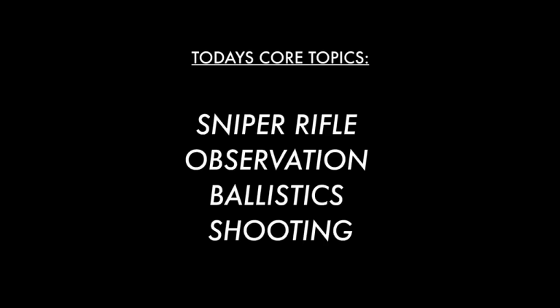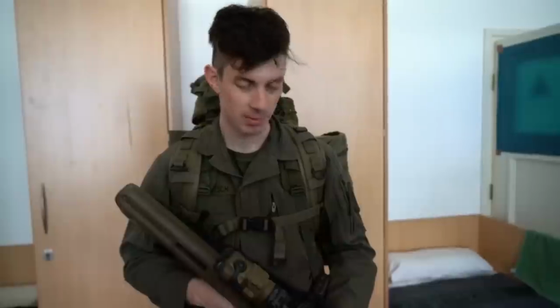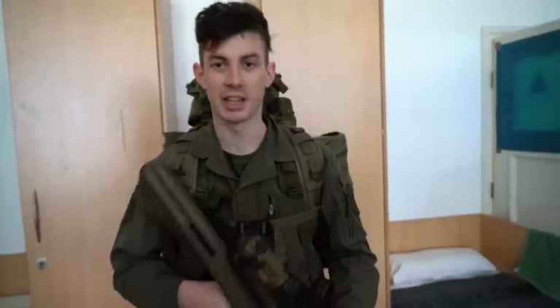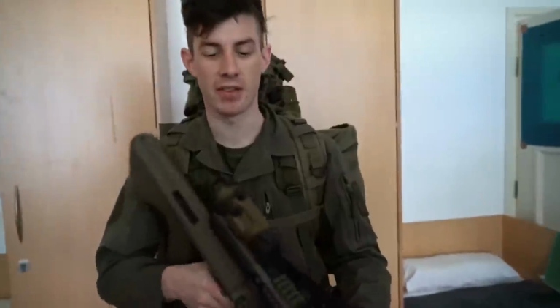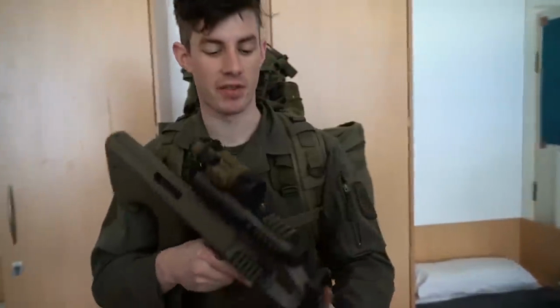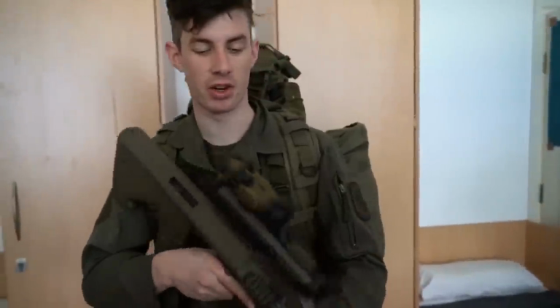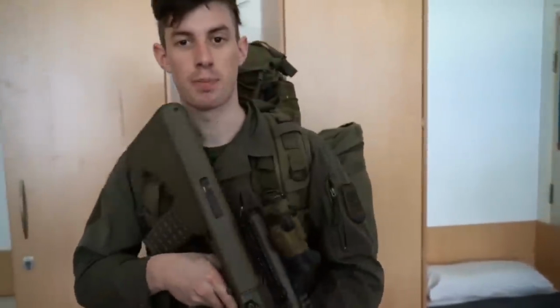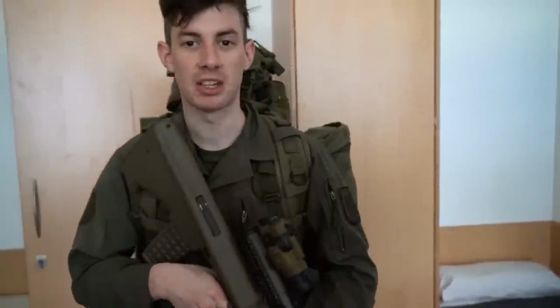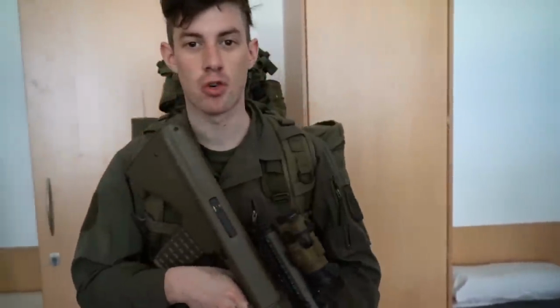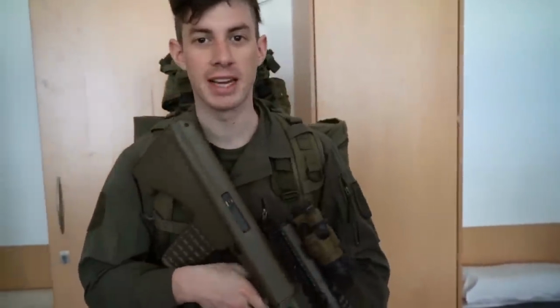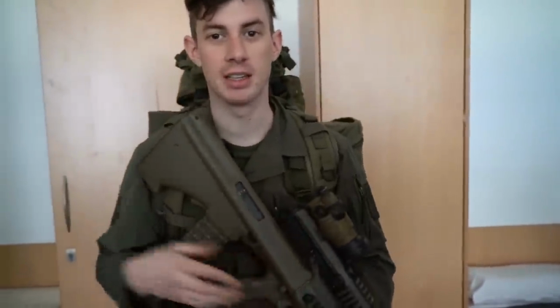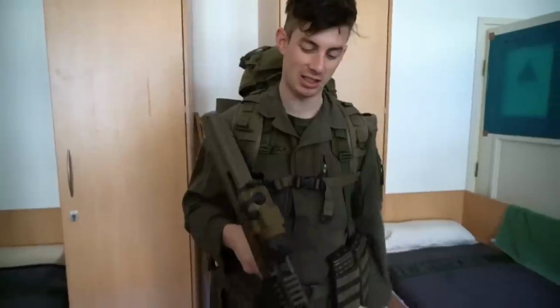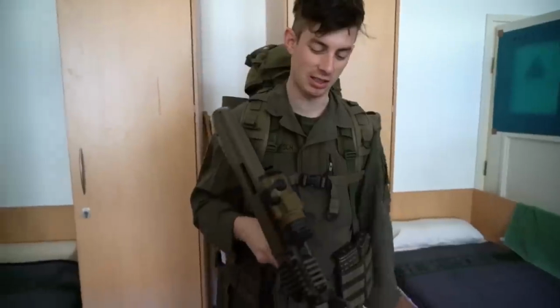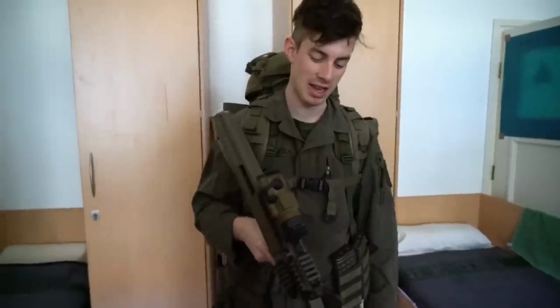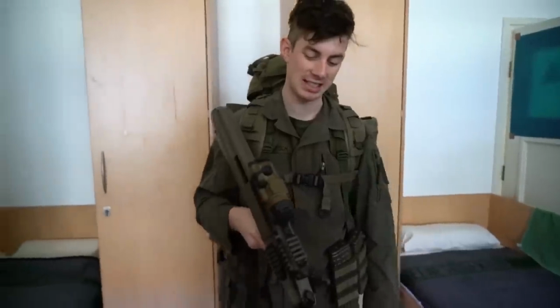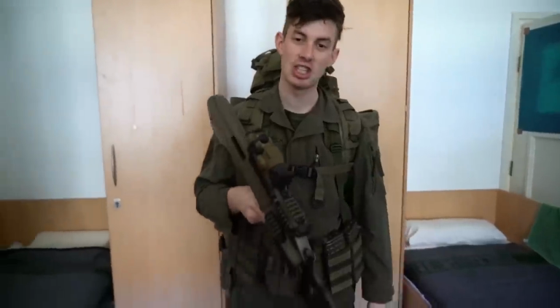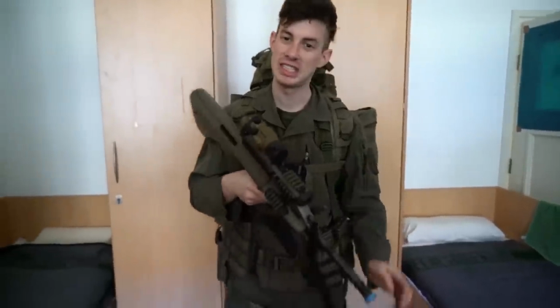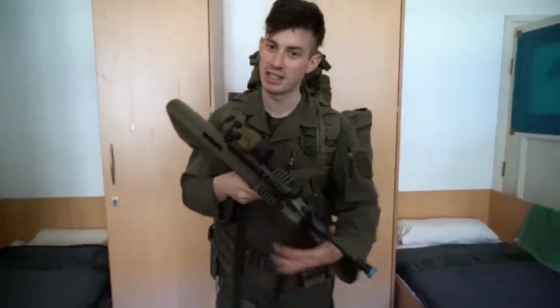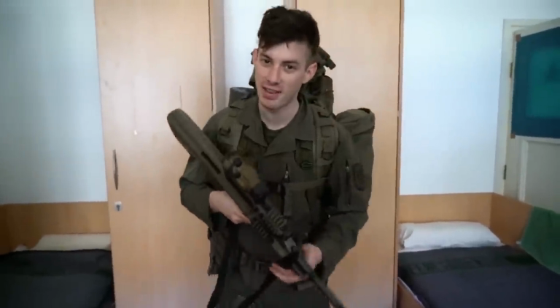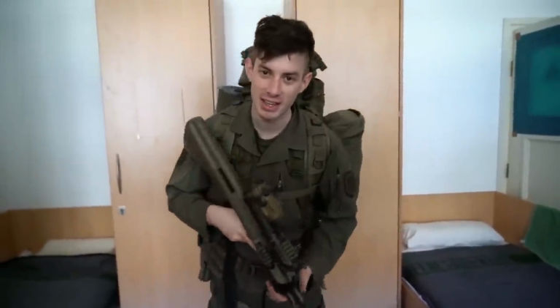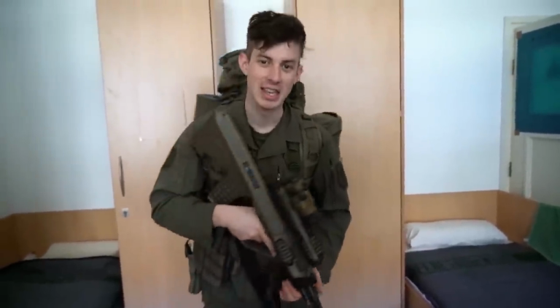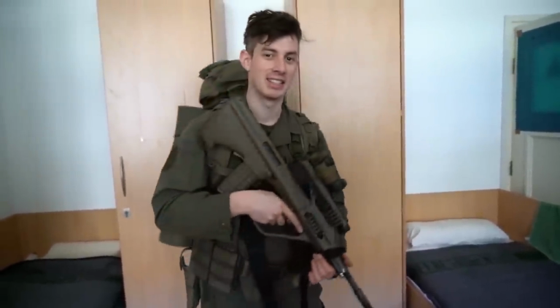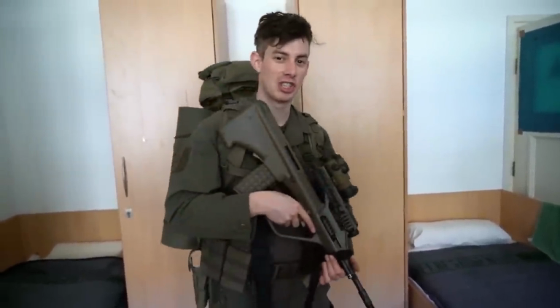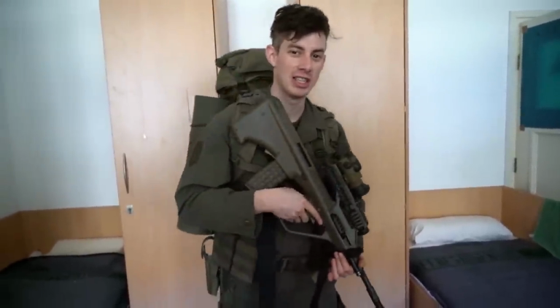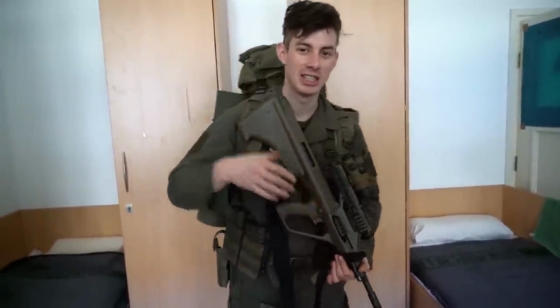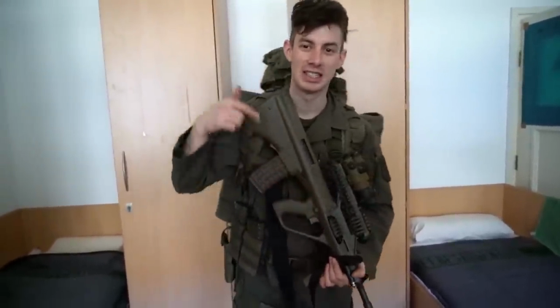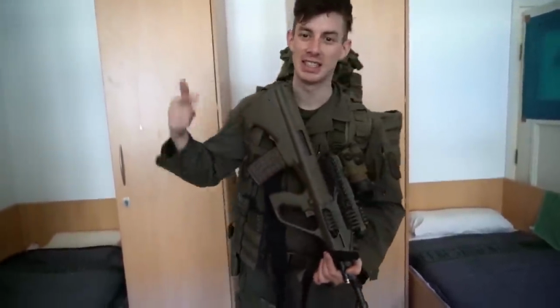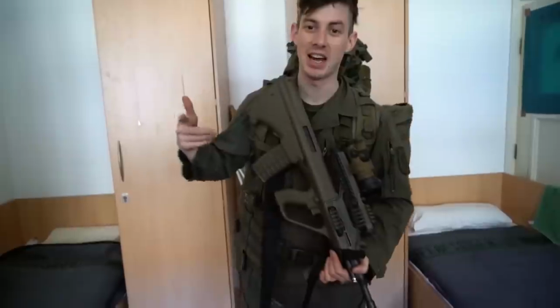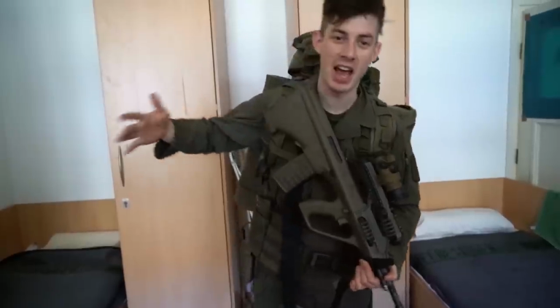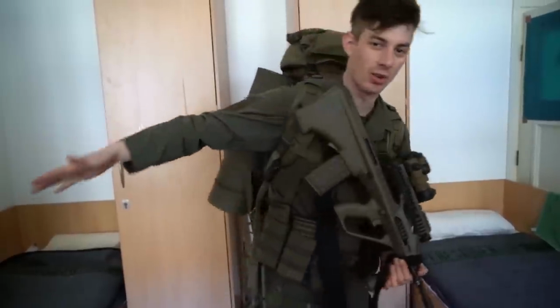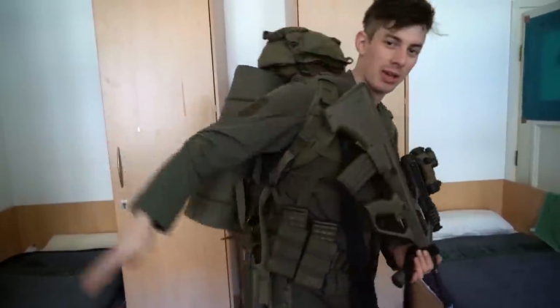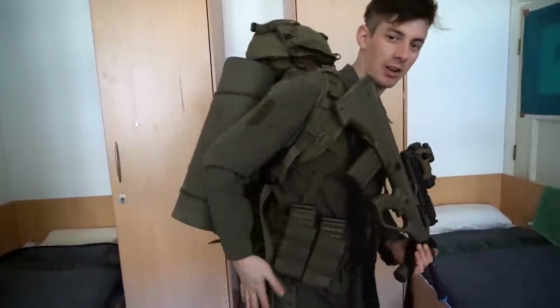I'm getting ready for the first battle training. I will bring the STG 77, STG 69, and also my Glock.